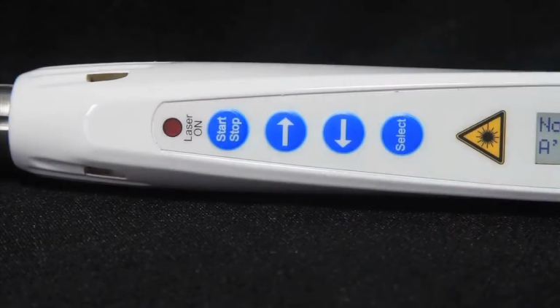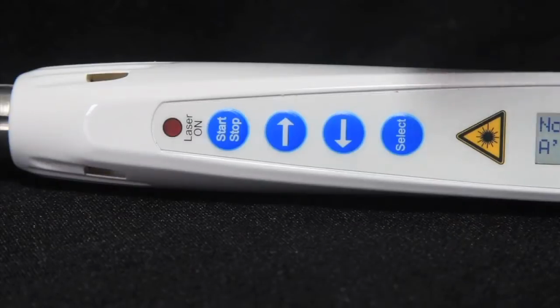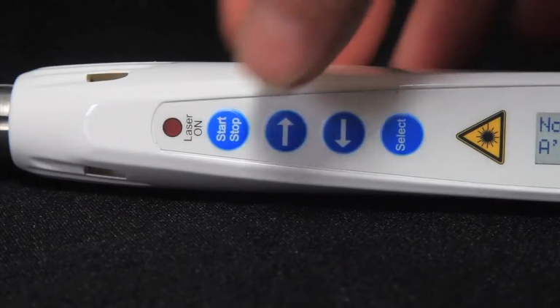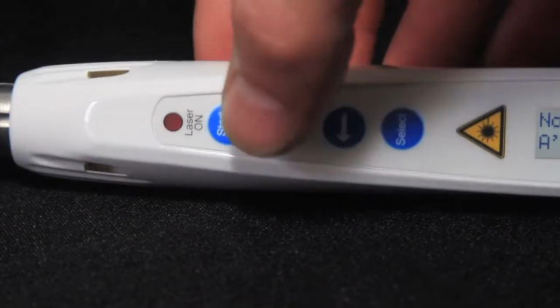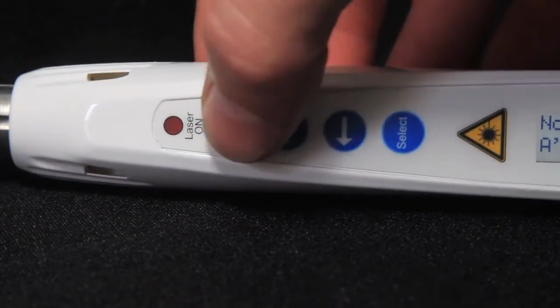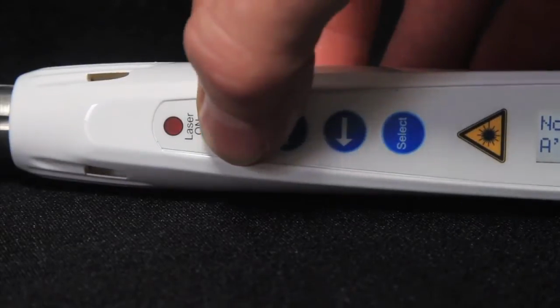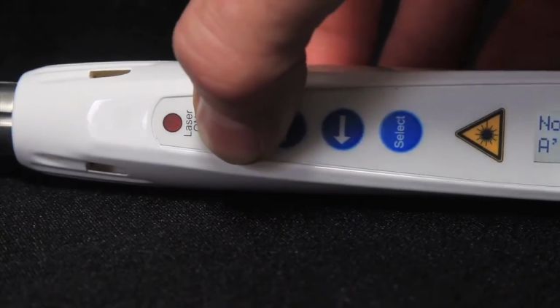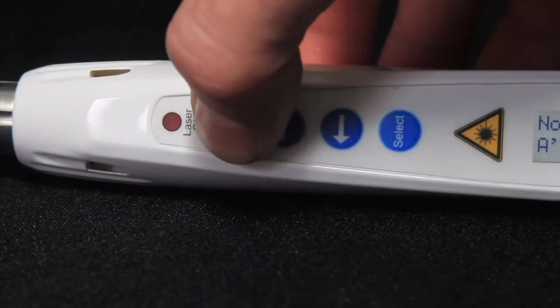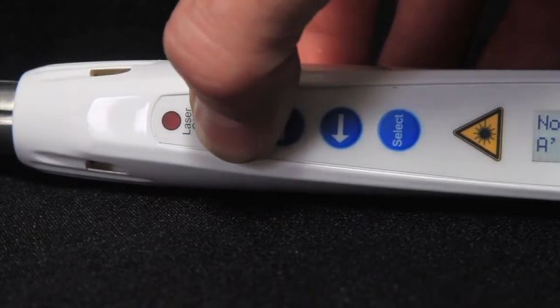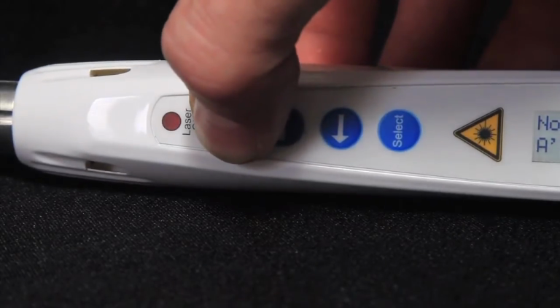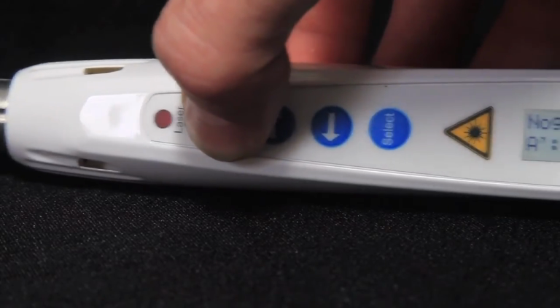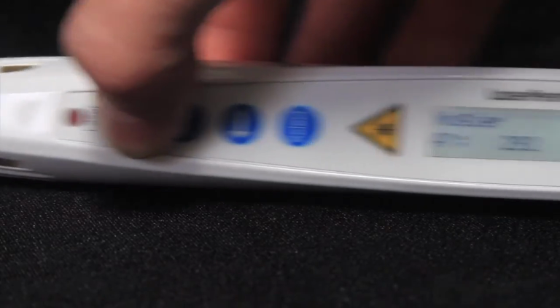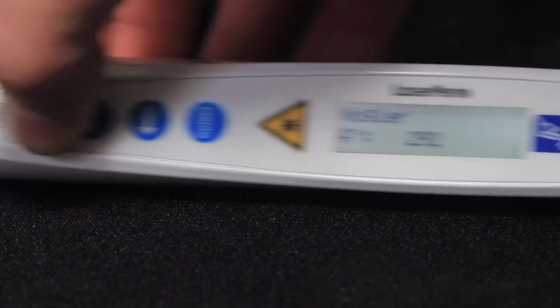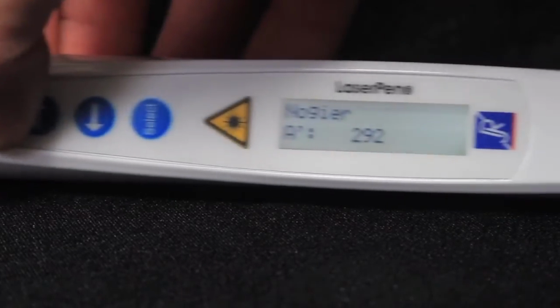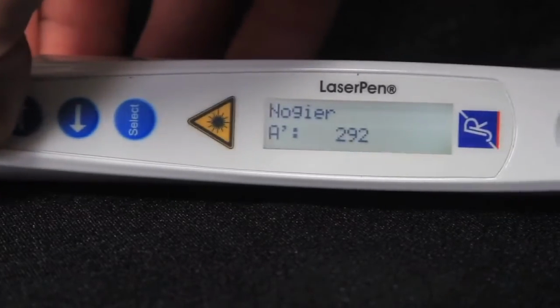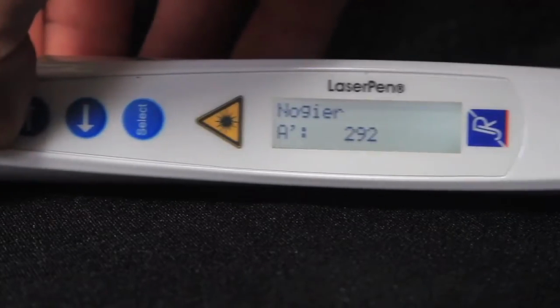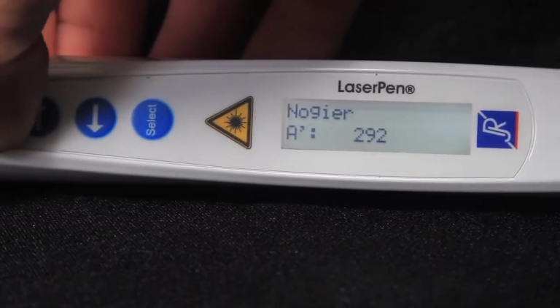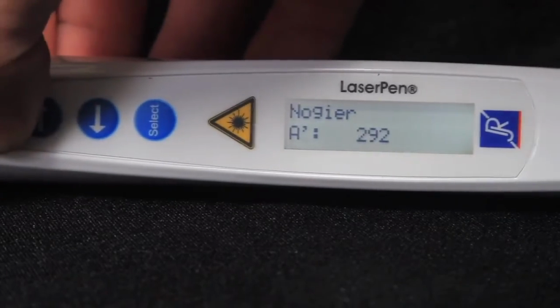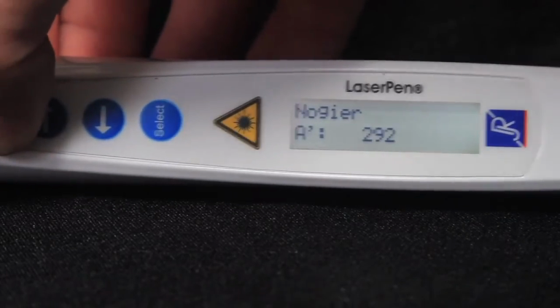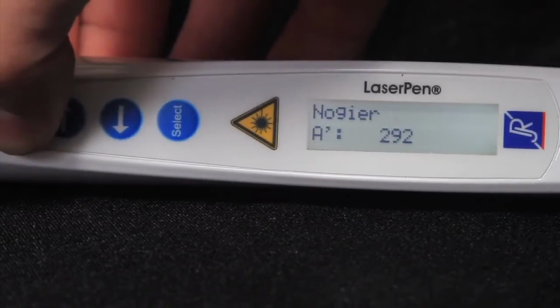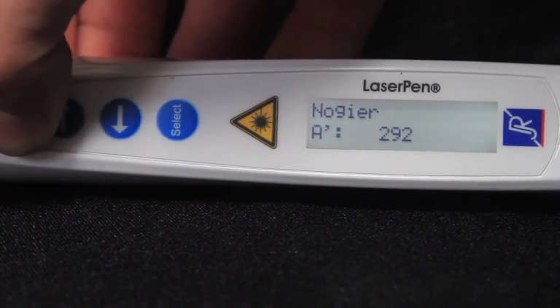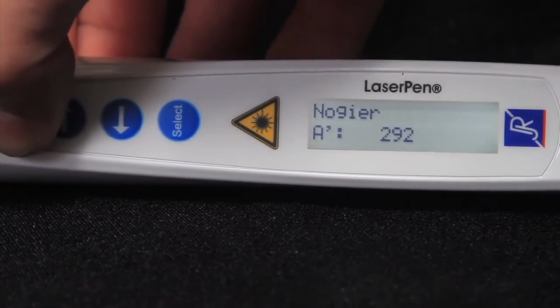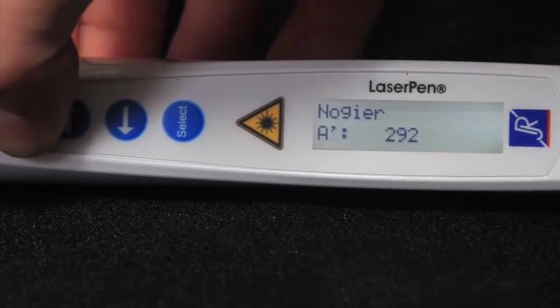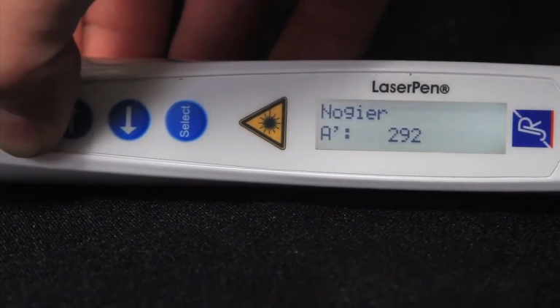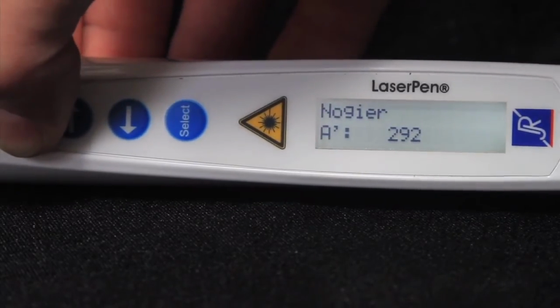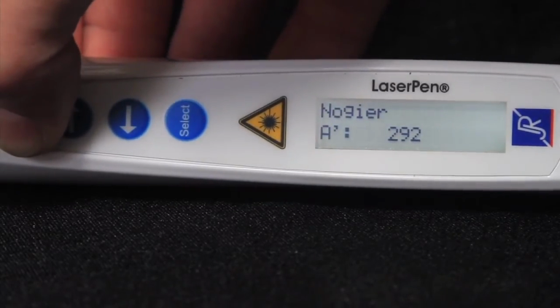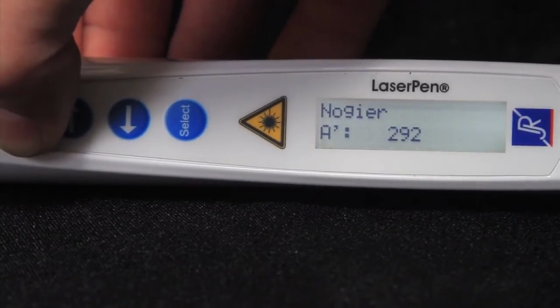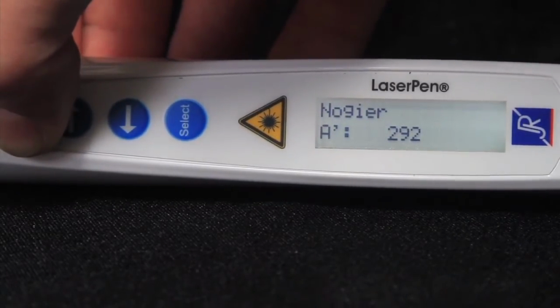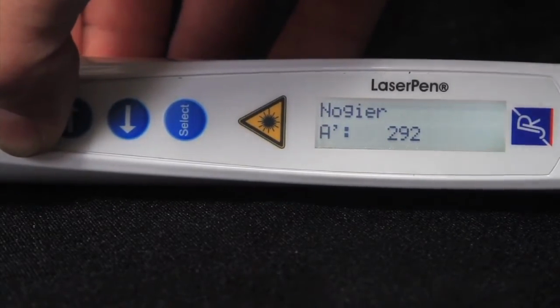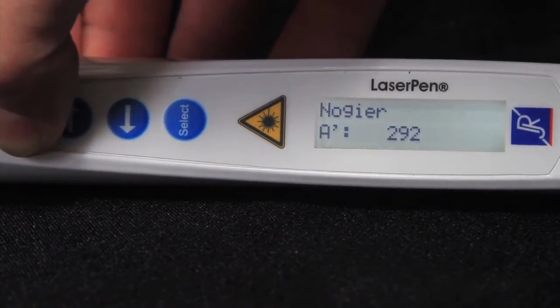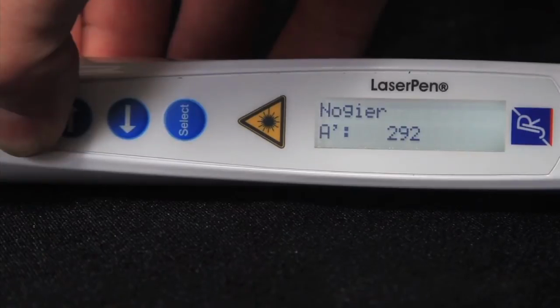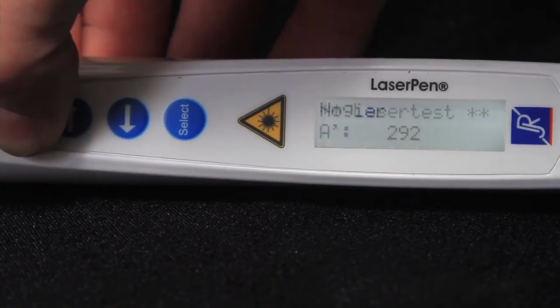Hold down the start-stop button to enter a low power diagnostic mode, to use when reading the vase.